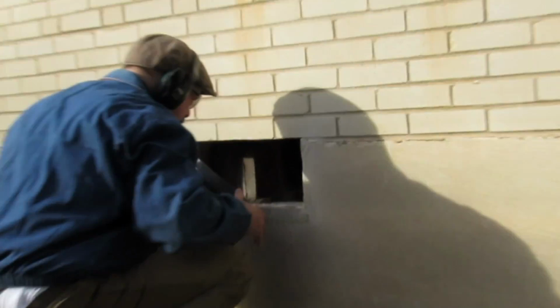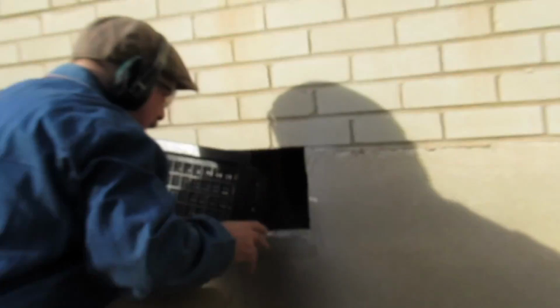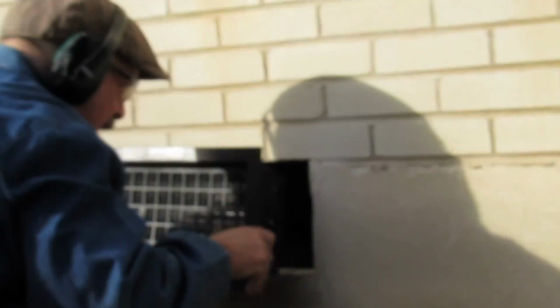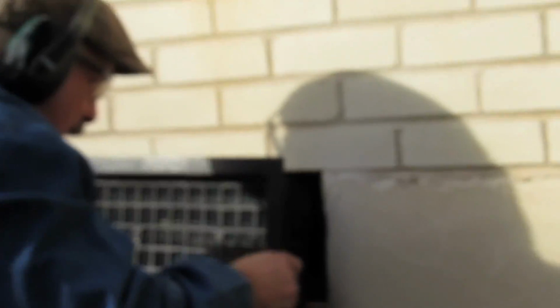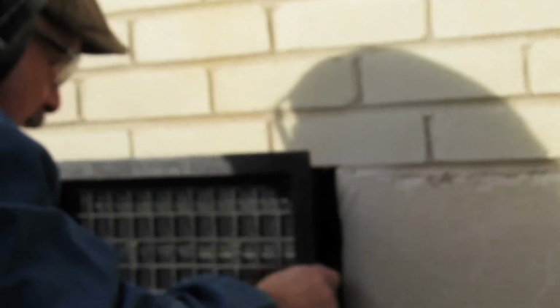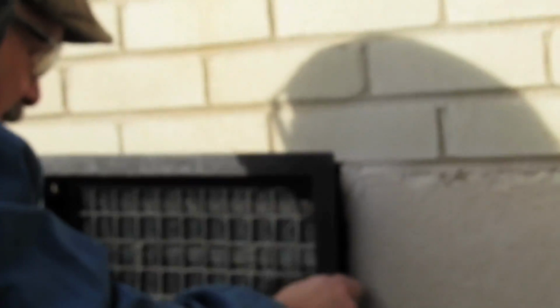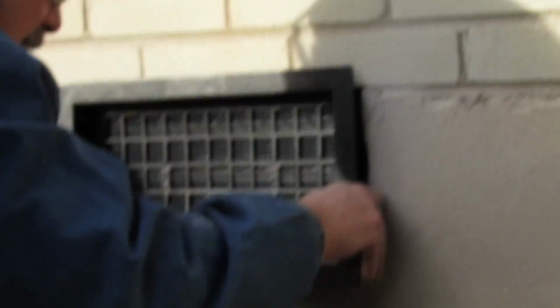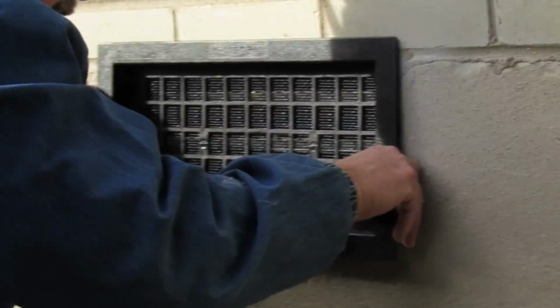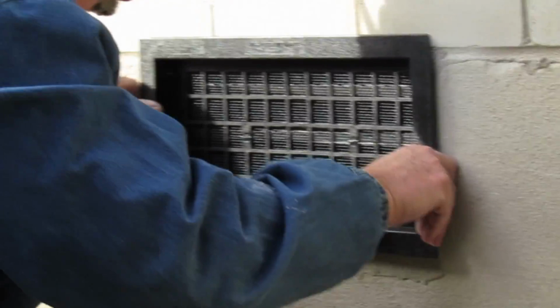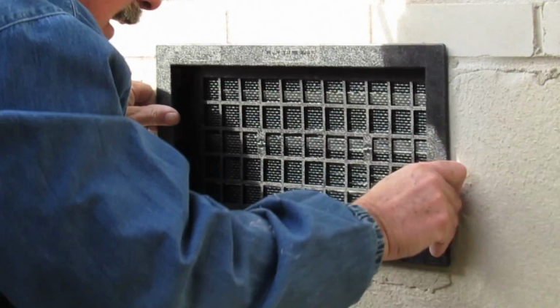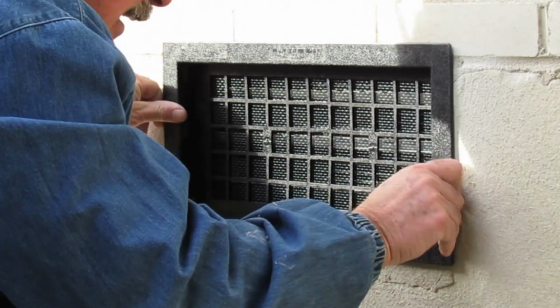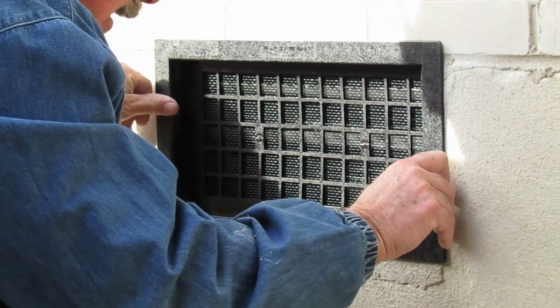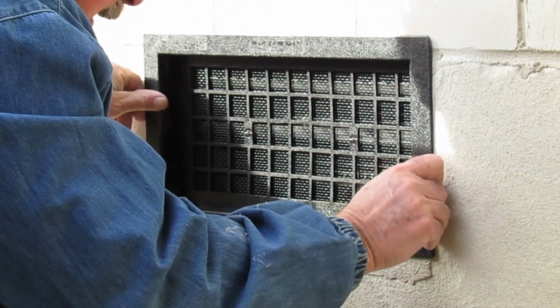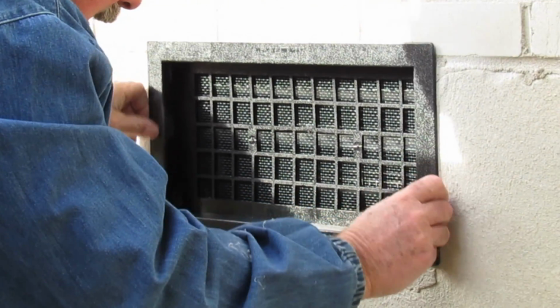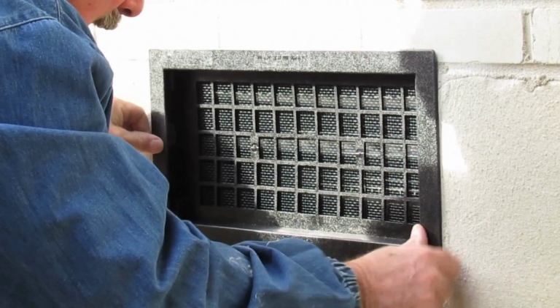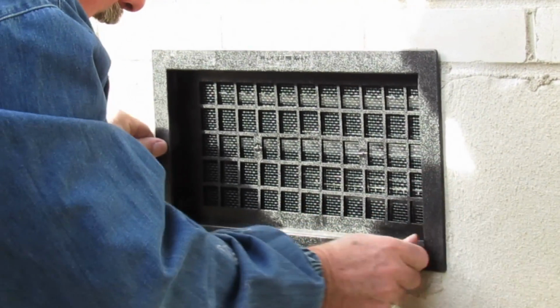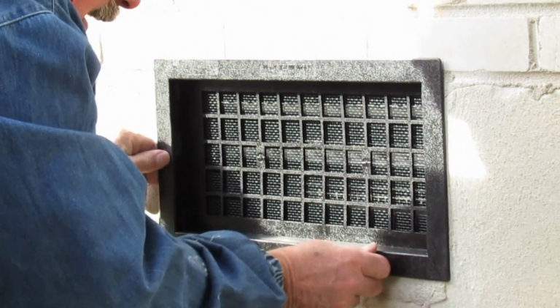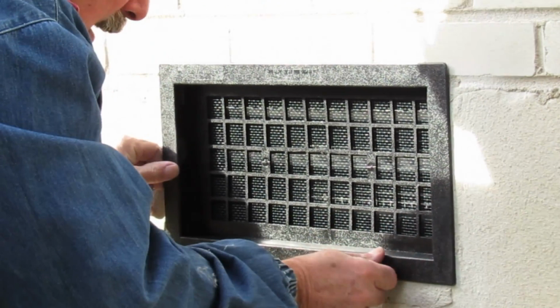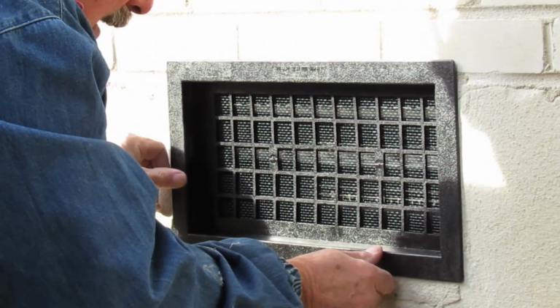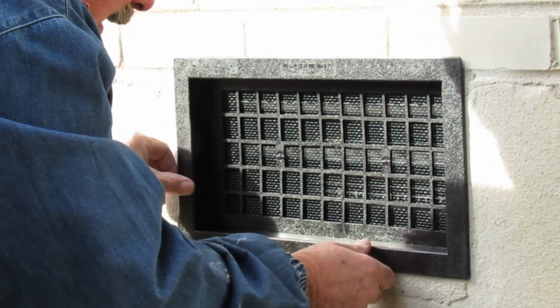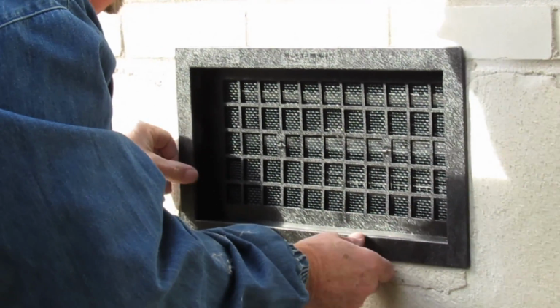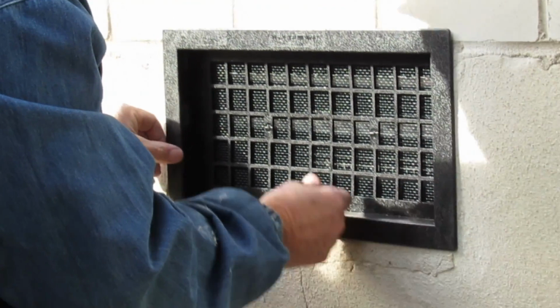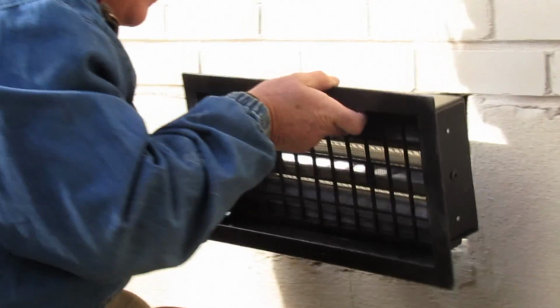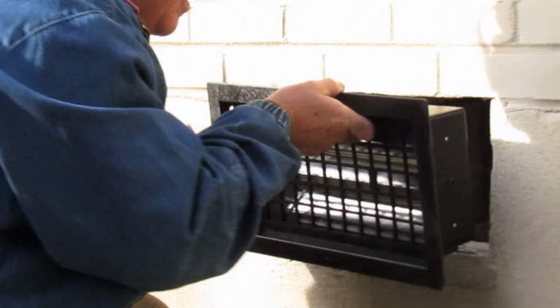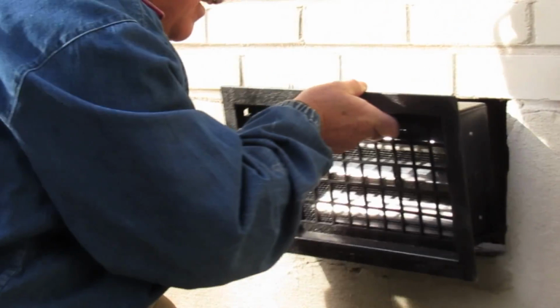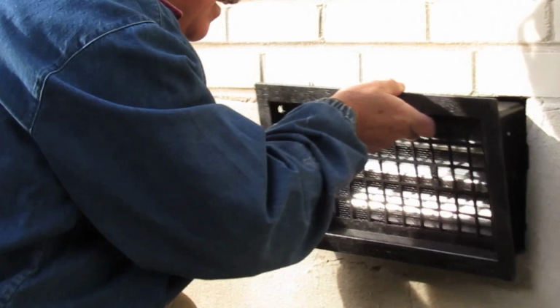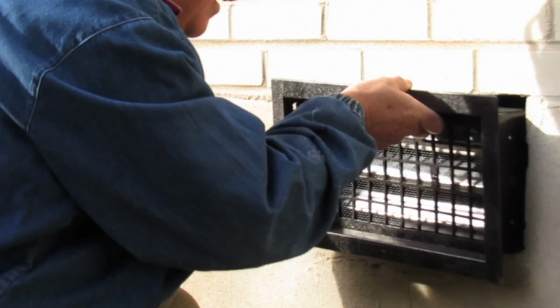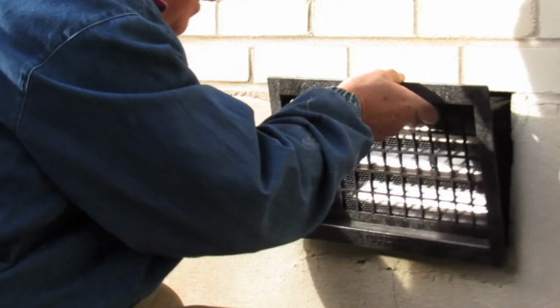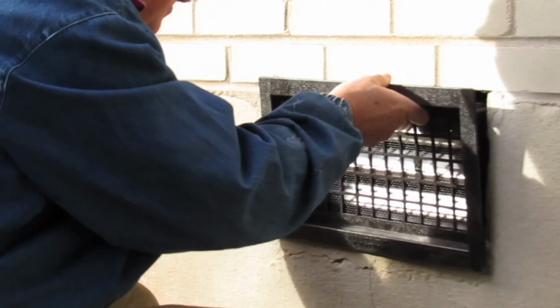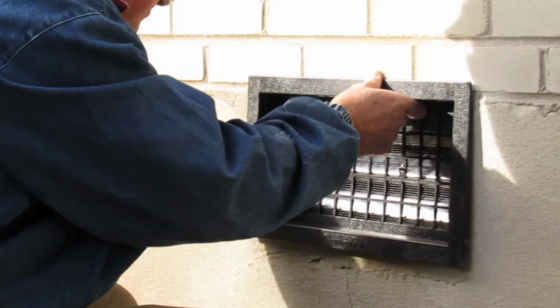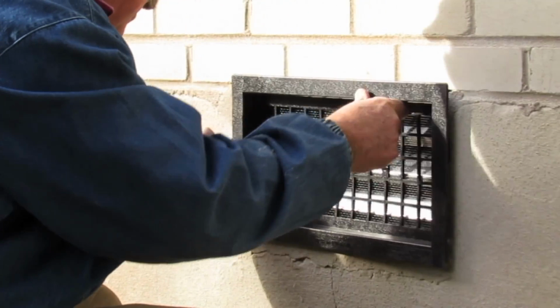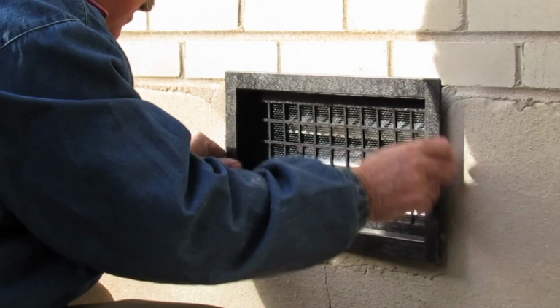Test out your new vent and make sure it fits in. There might be some mortar at the bottom that still needs to be chiseled out.